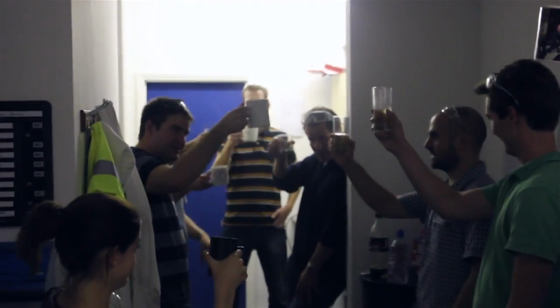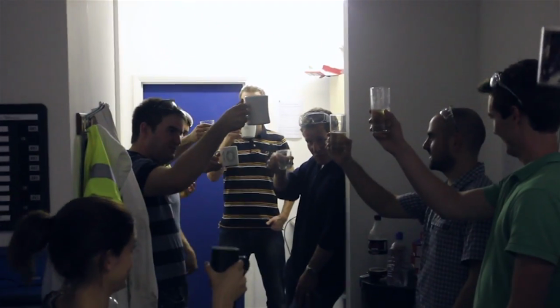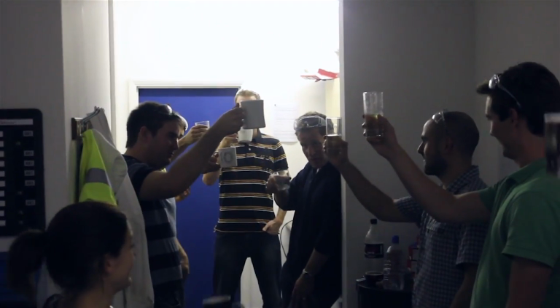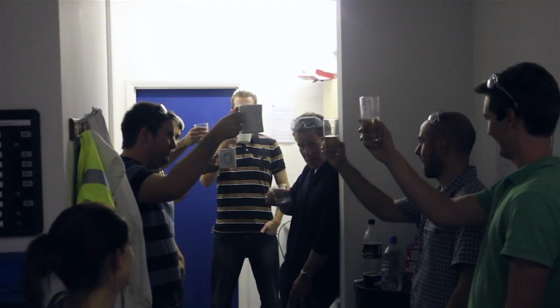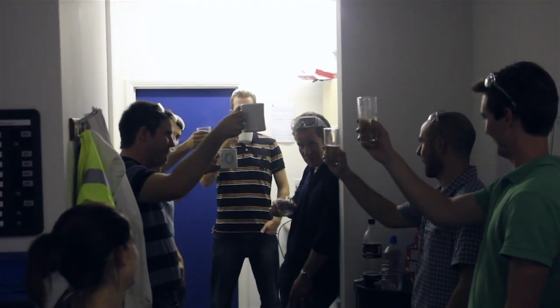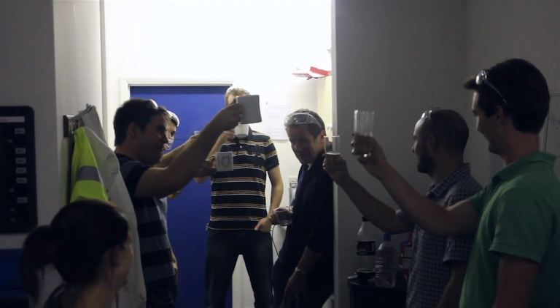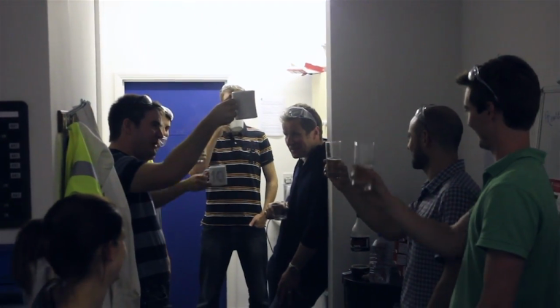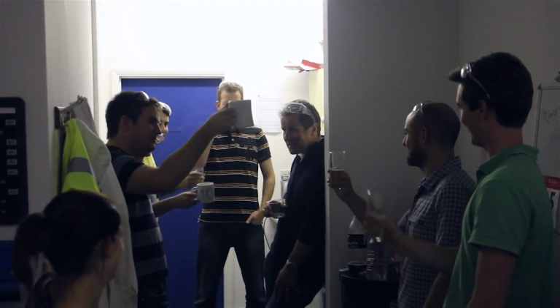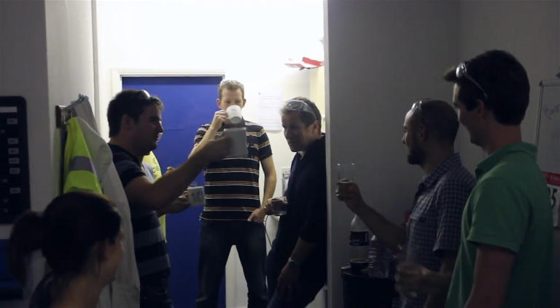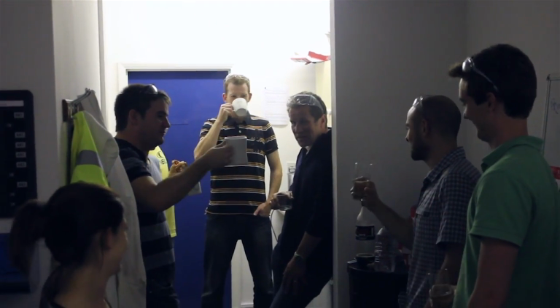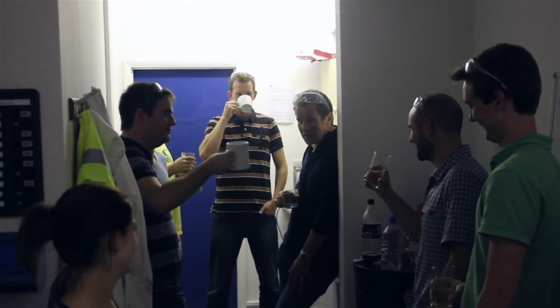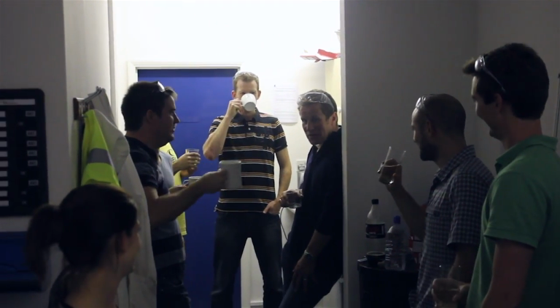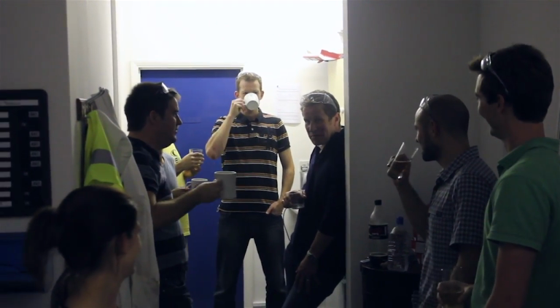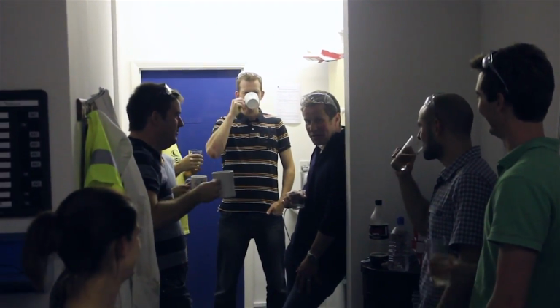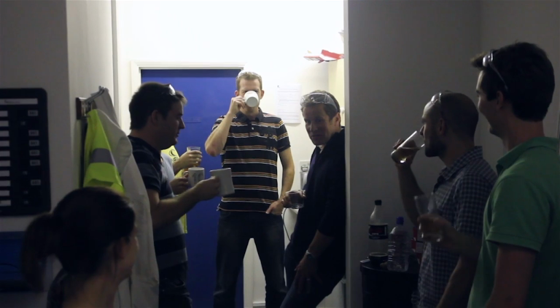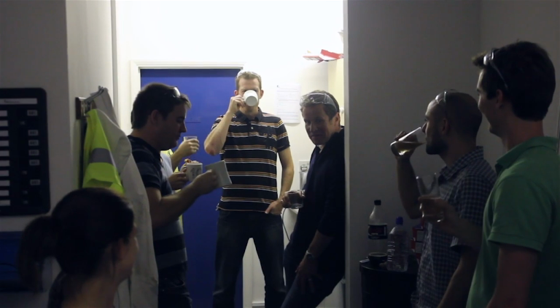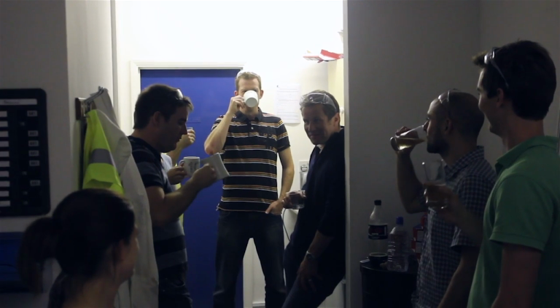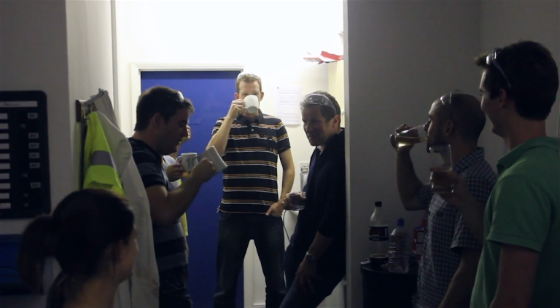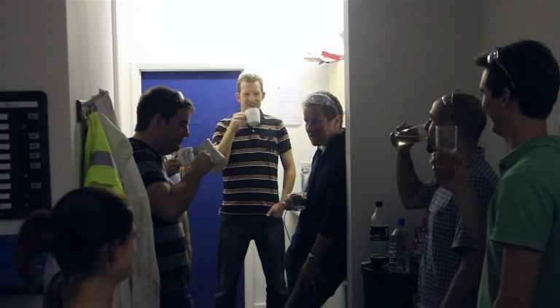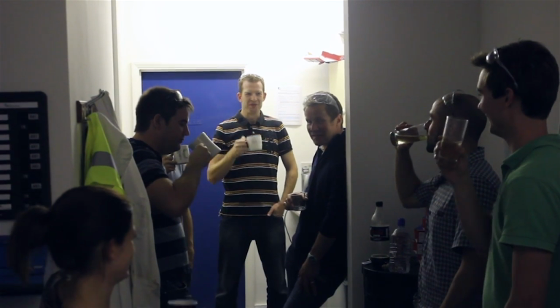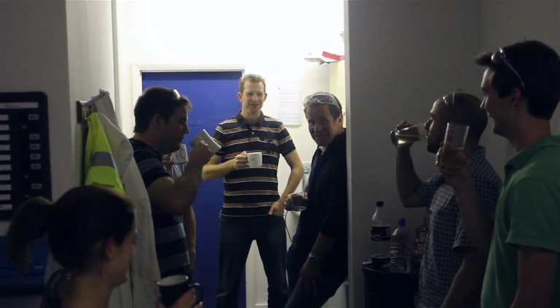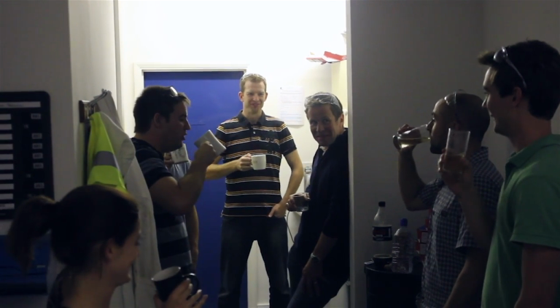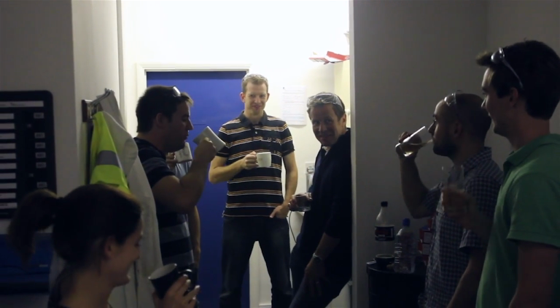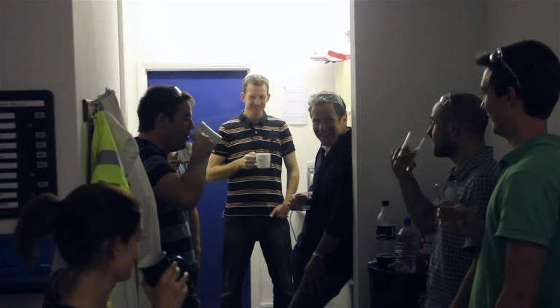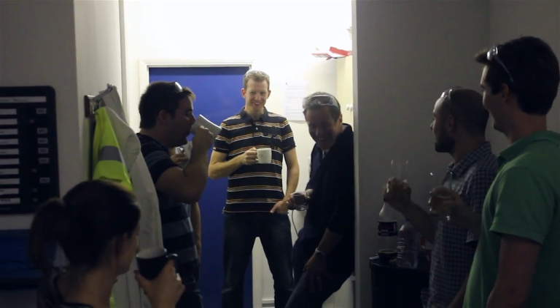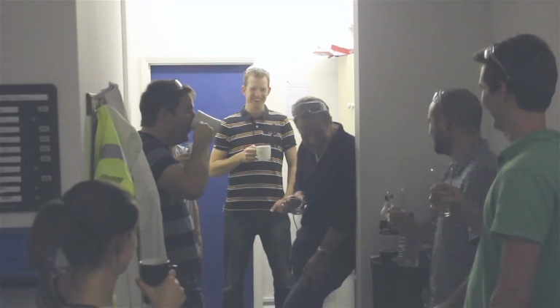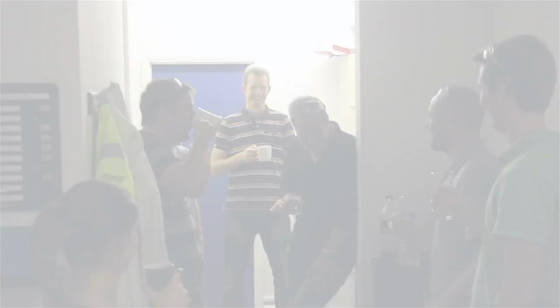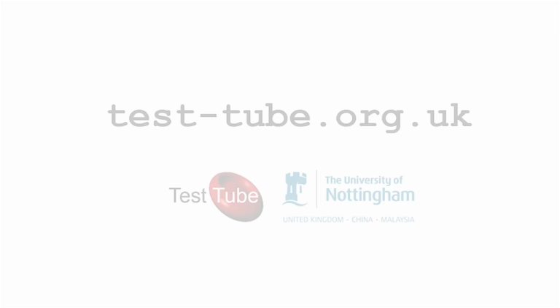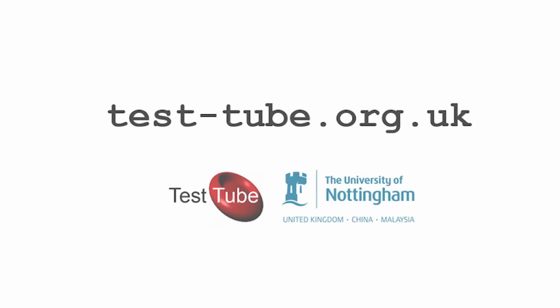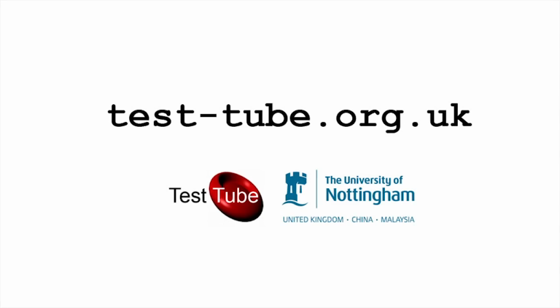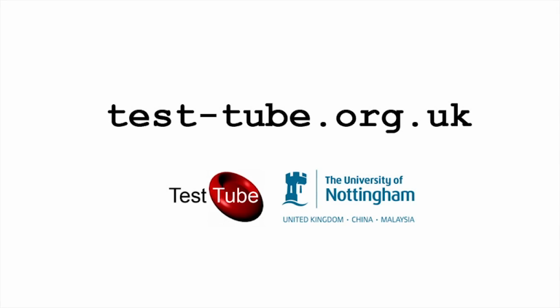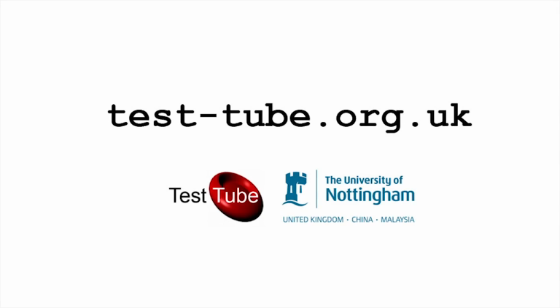Job well done. What are we going to do with all the nanoparticles now? Flog them — eBay. That's it.